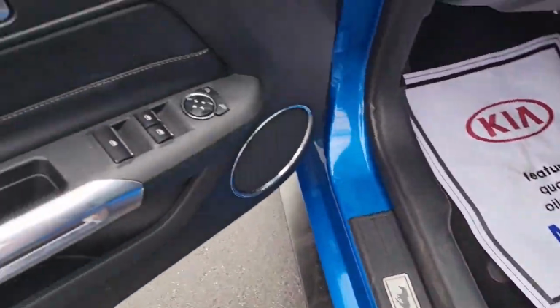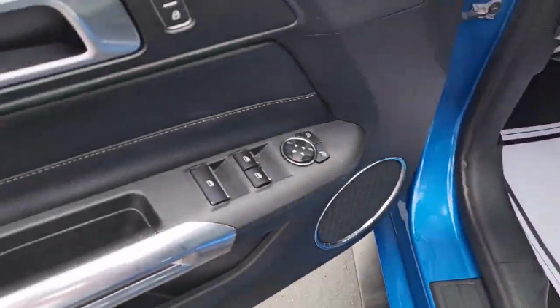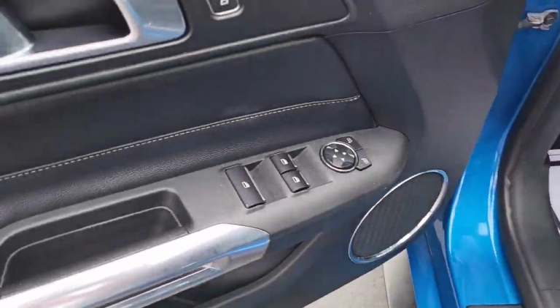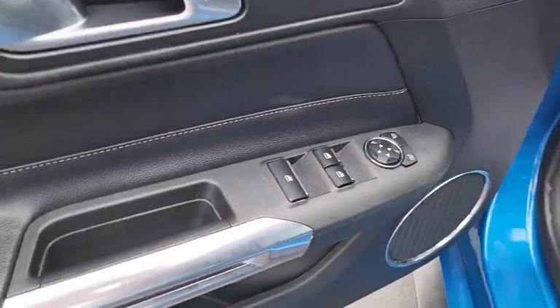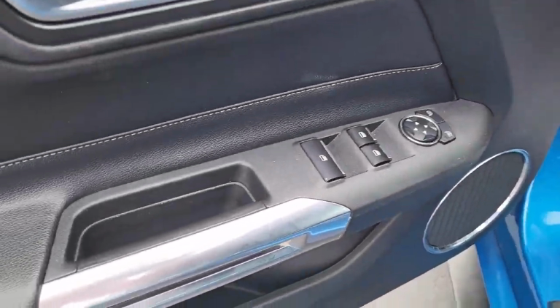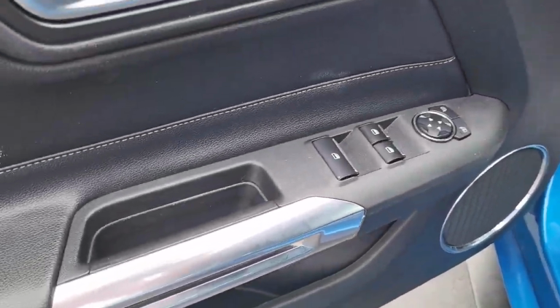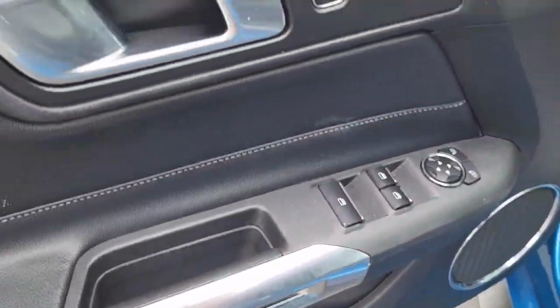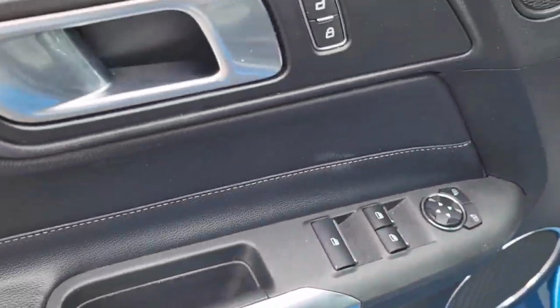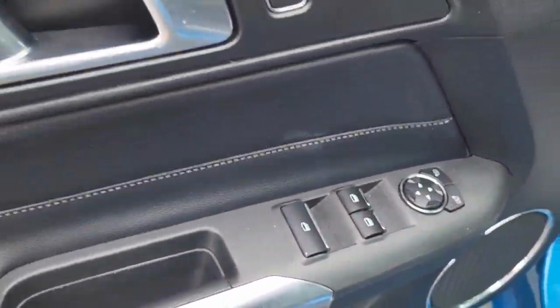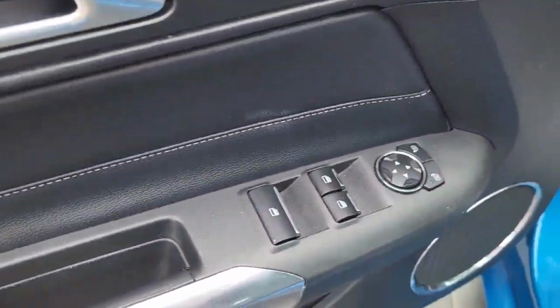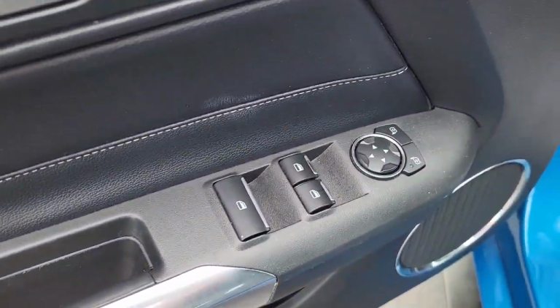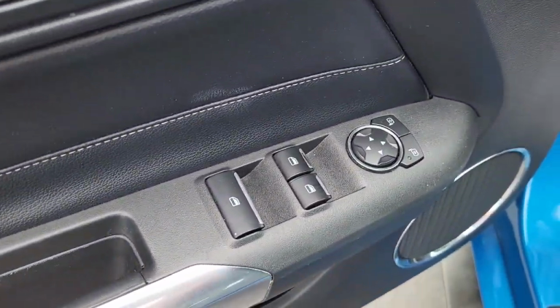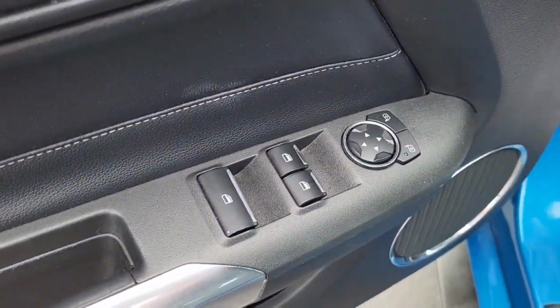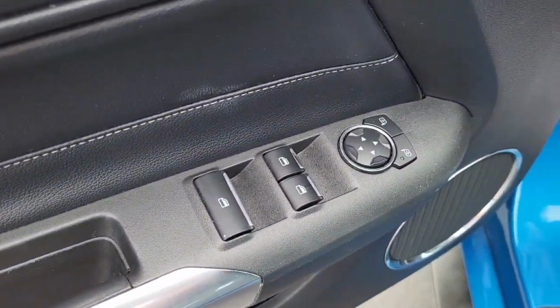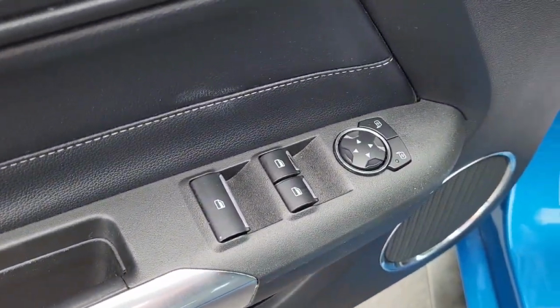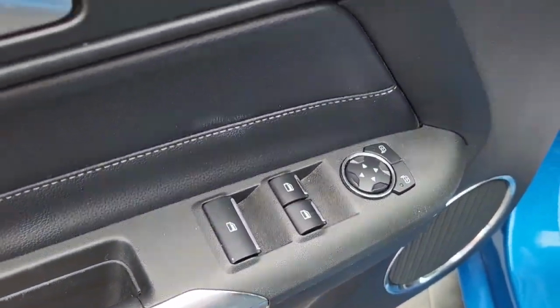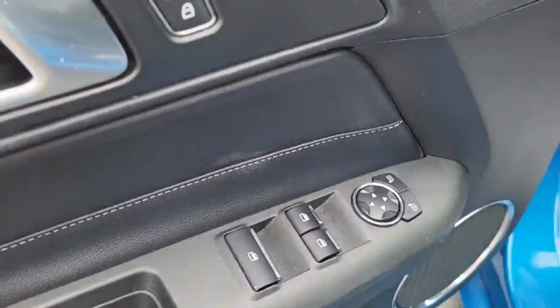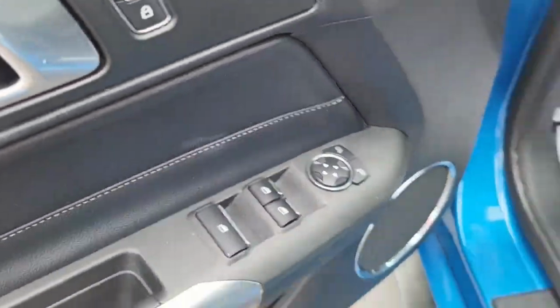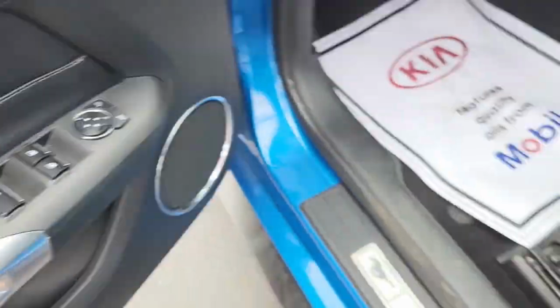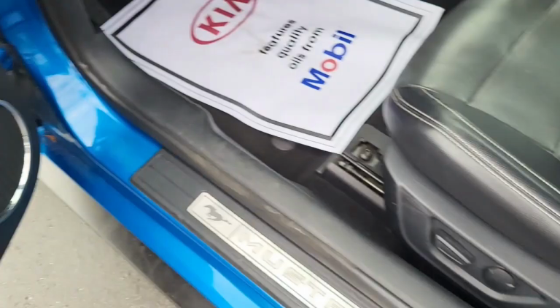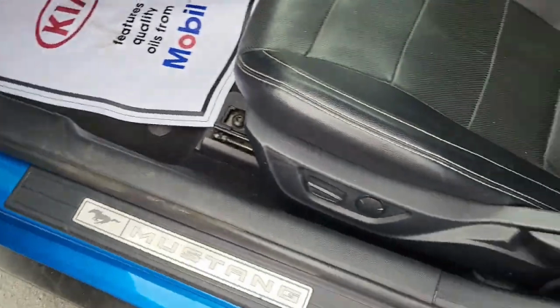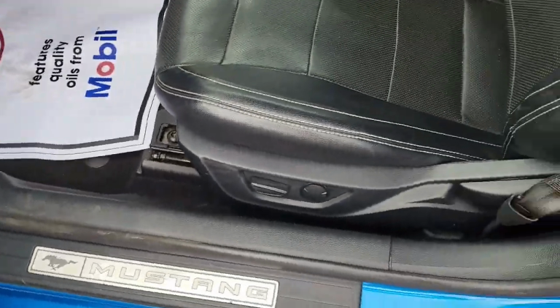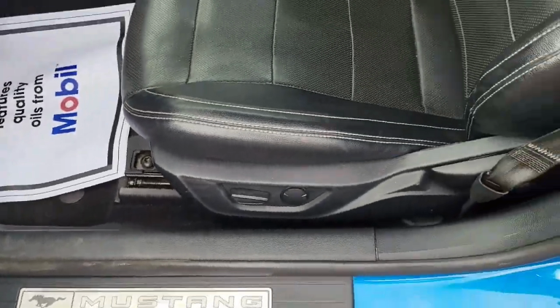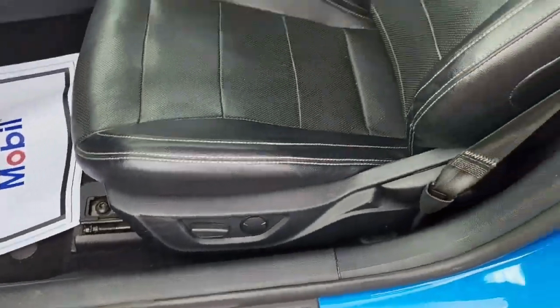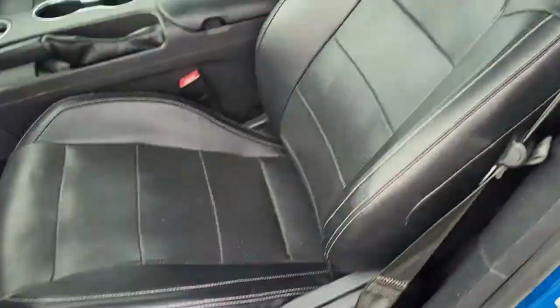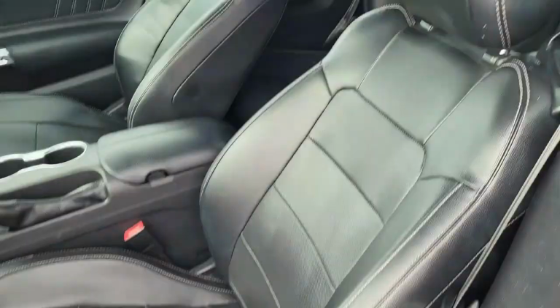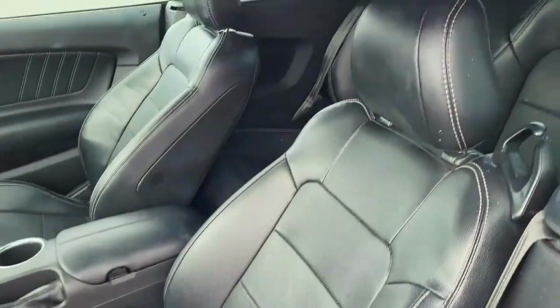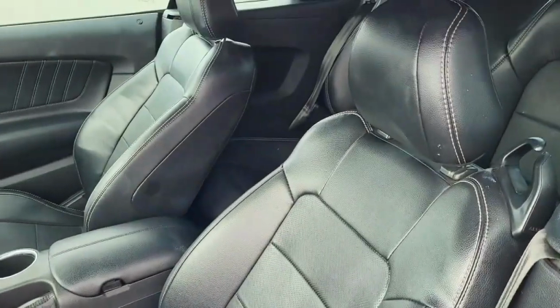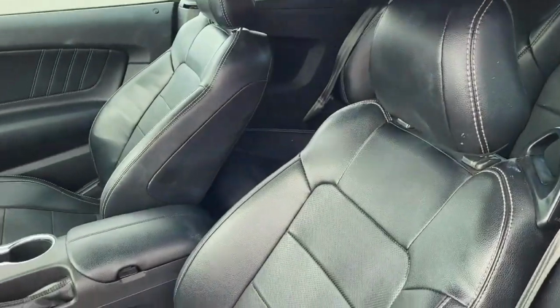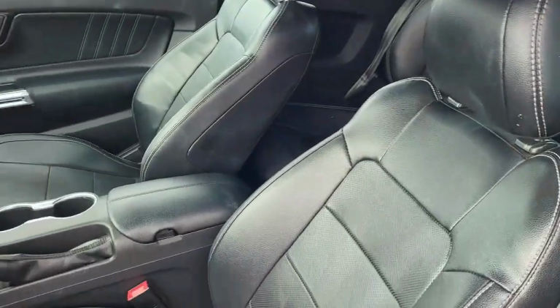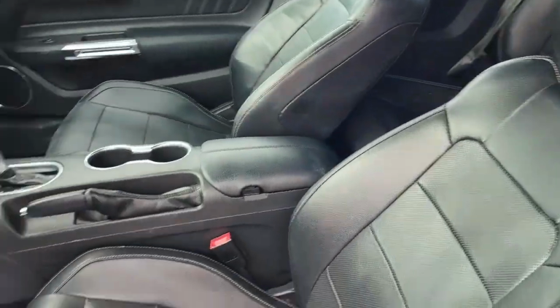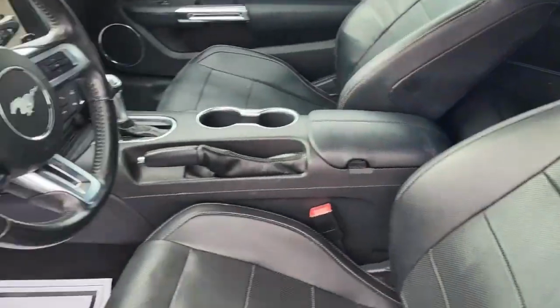Driver's side door — you've got your power mirrors, power windows, power locks, and power seat adjustment for the driver.